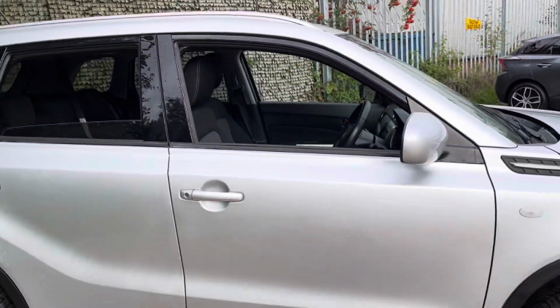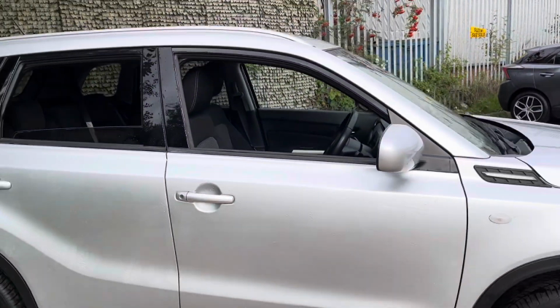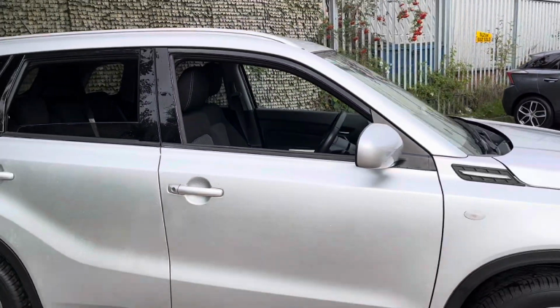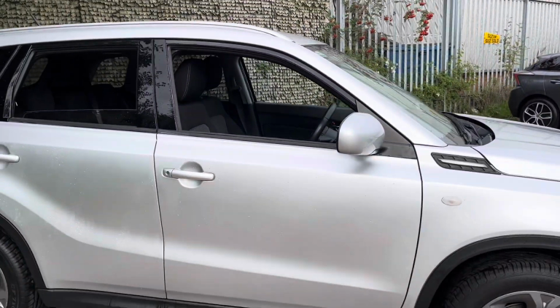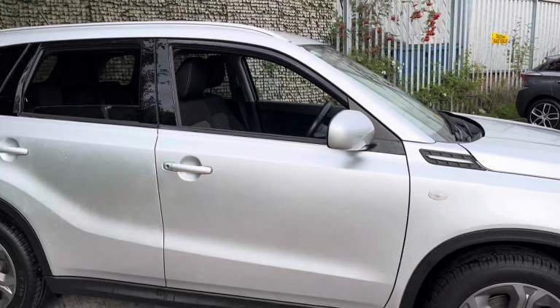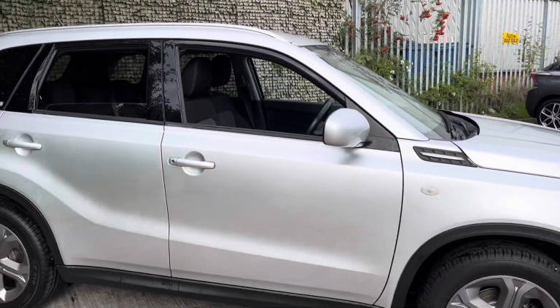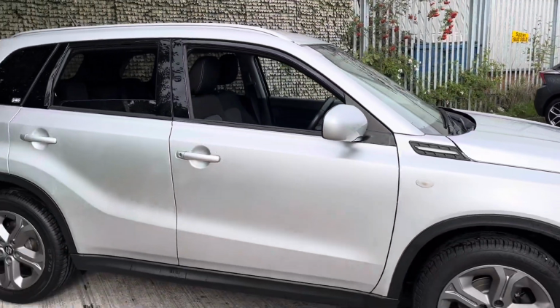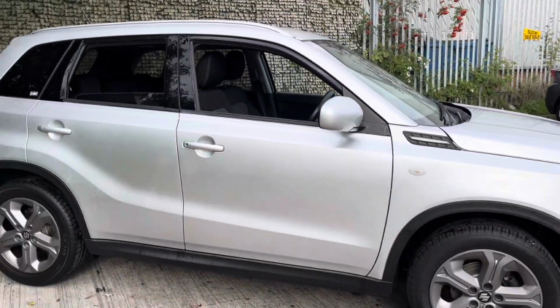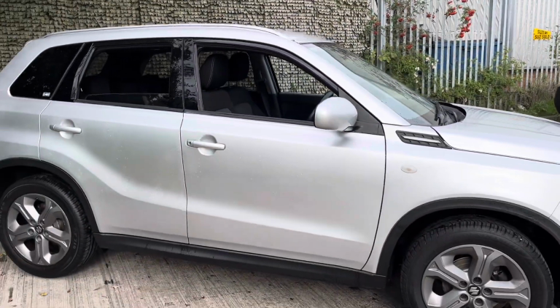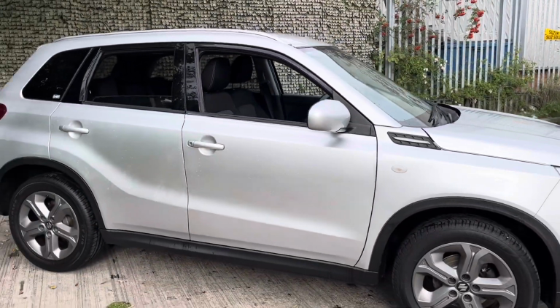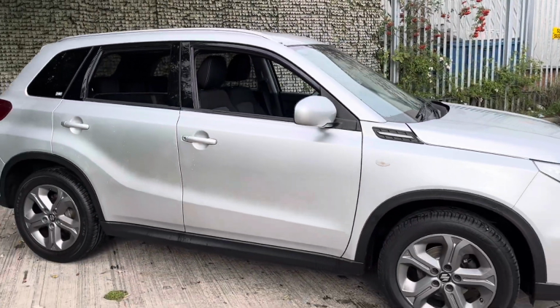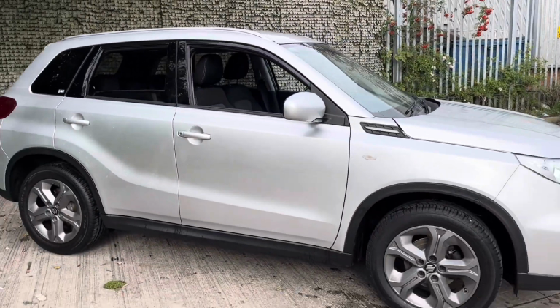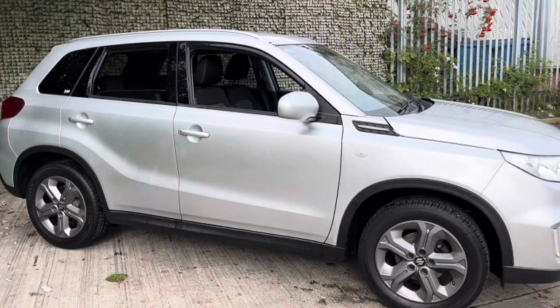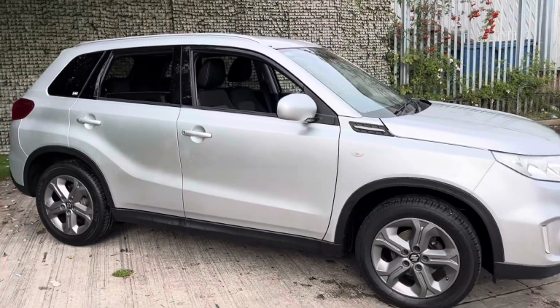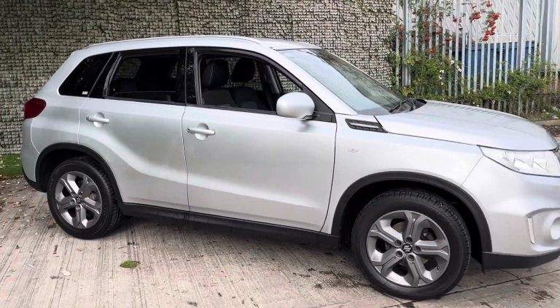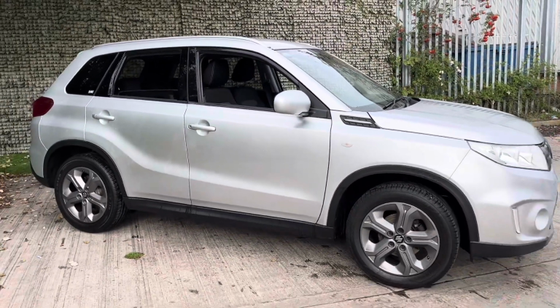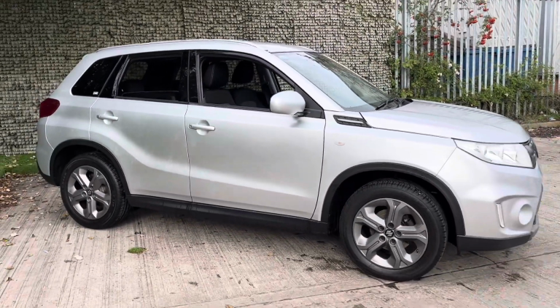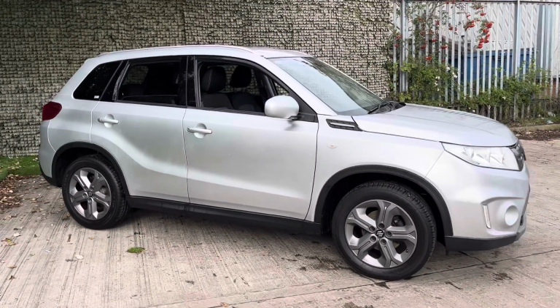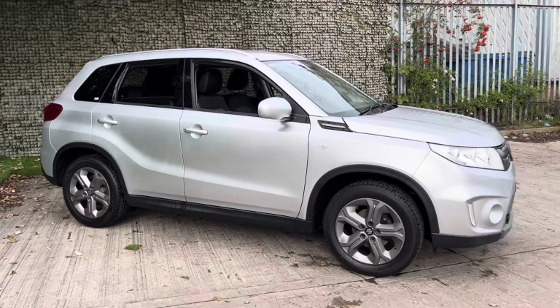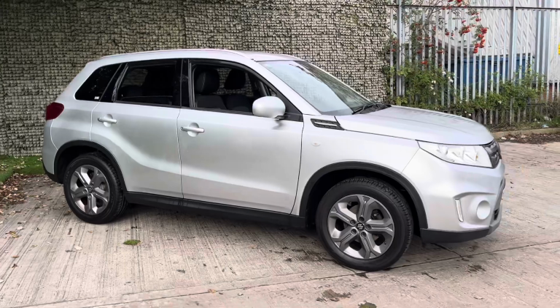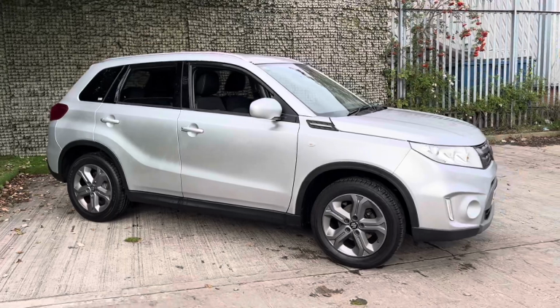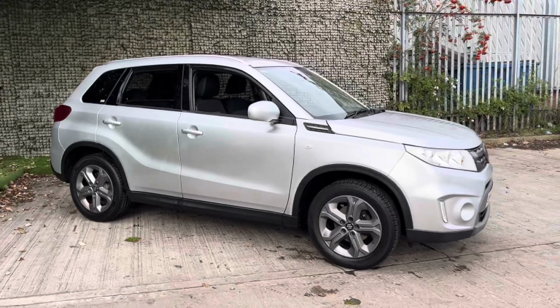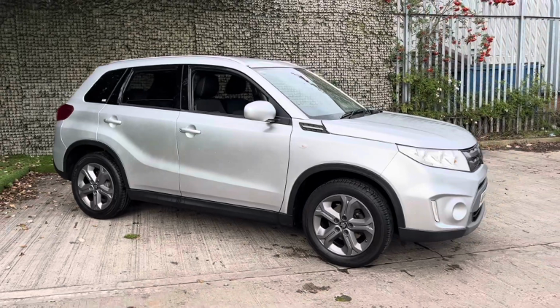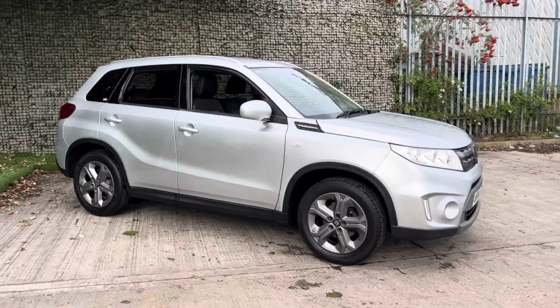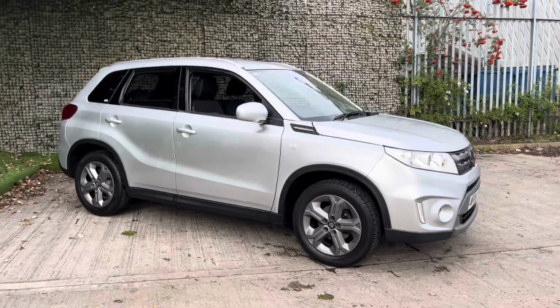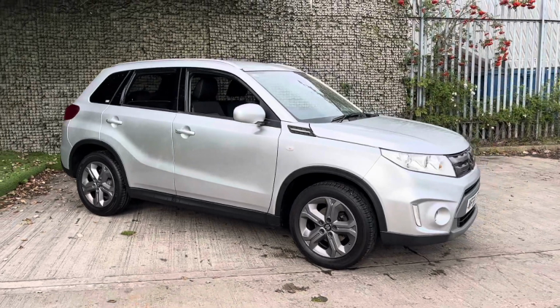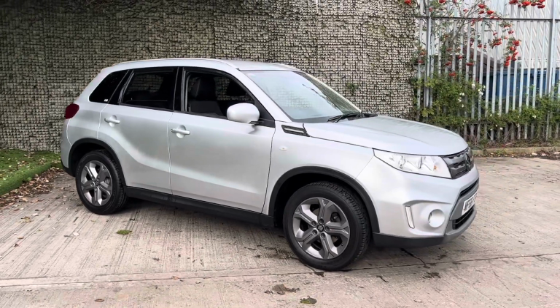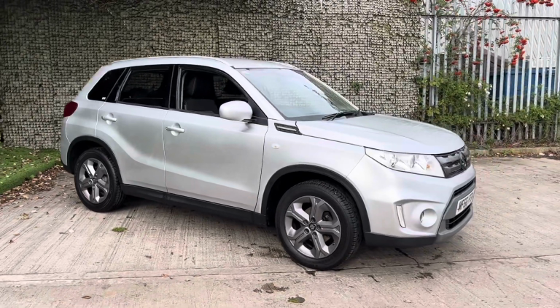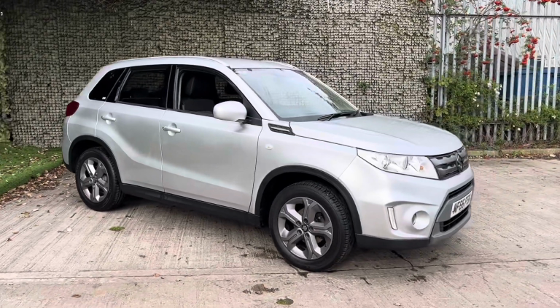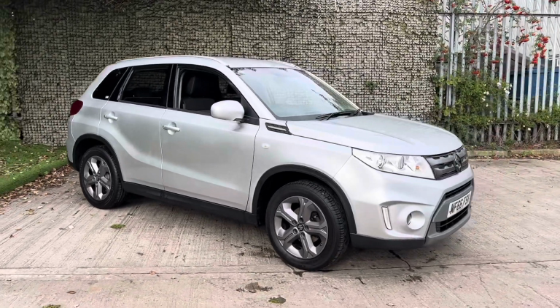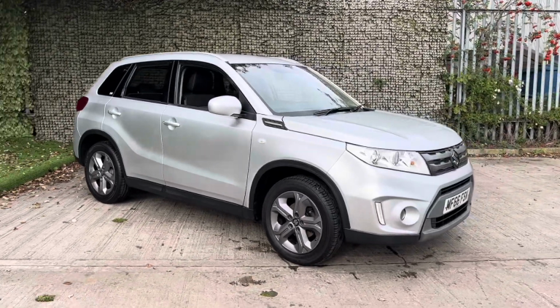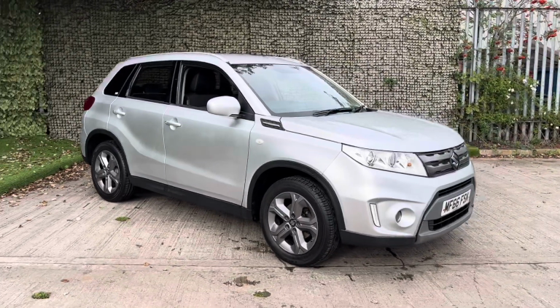Now before this car leaves us at the dealership, it will be given 12 months of advisory-free MOT and it will also be given a fresh service.